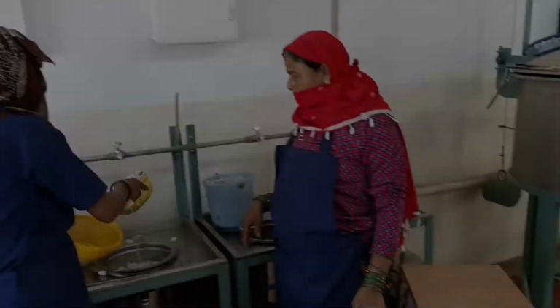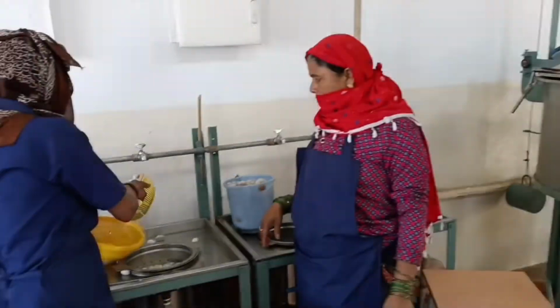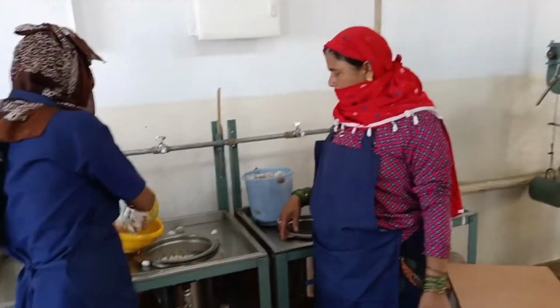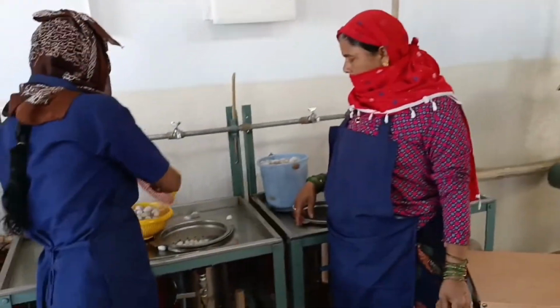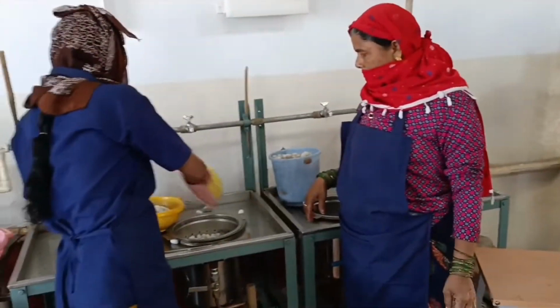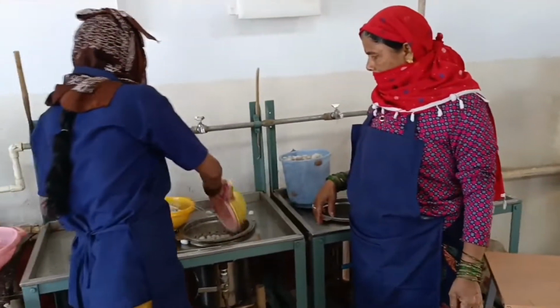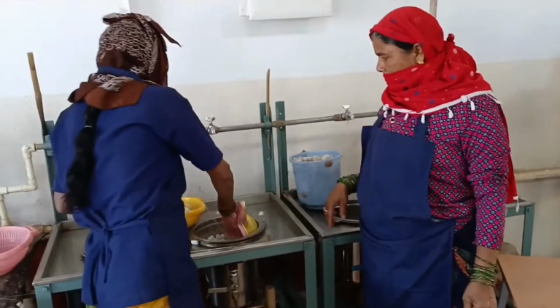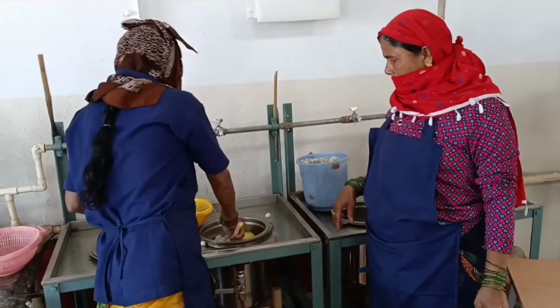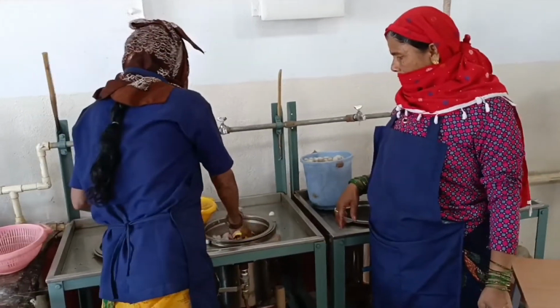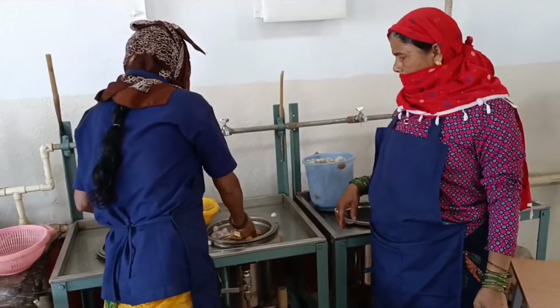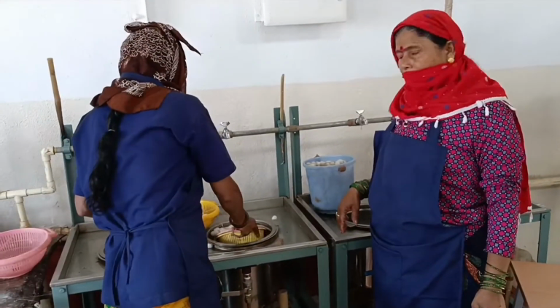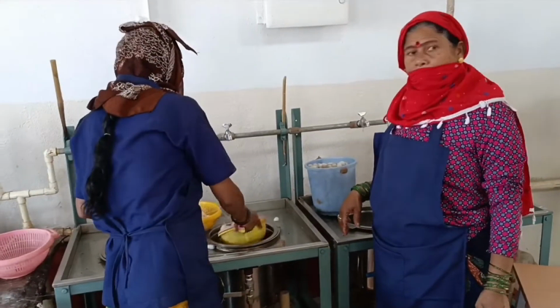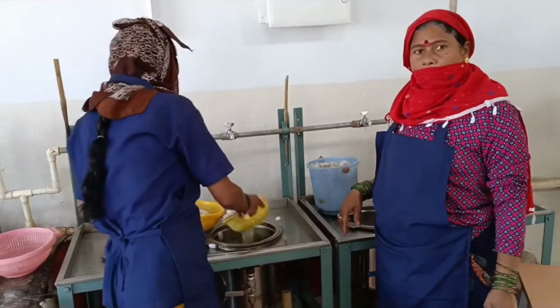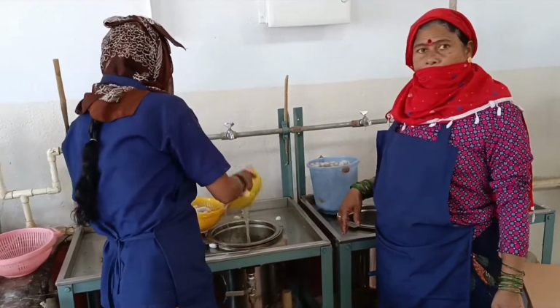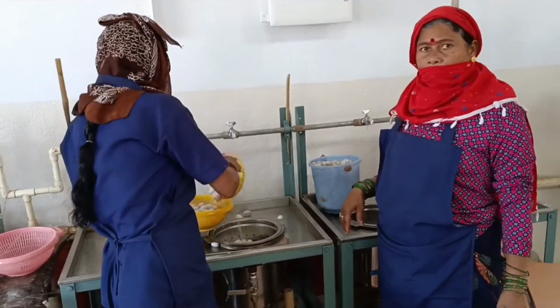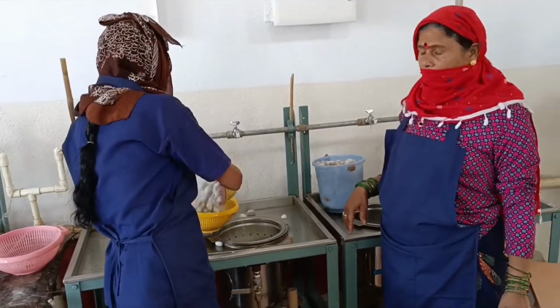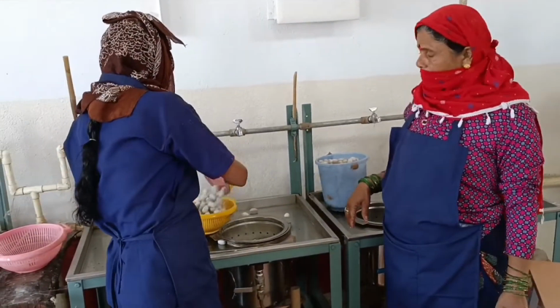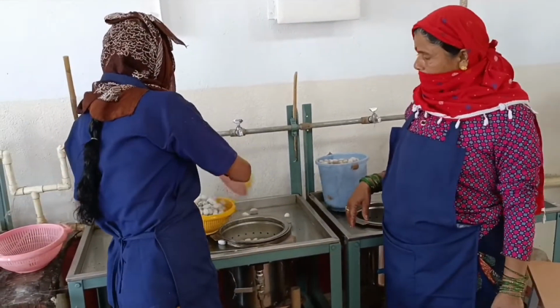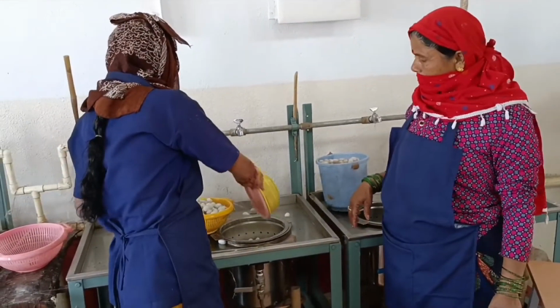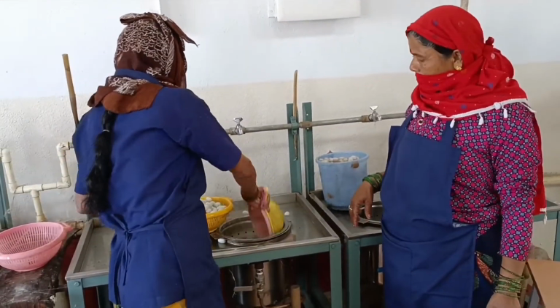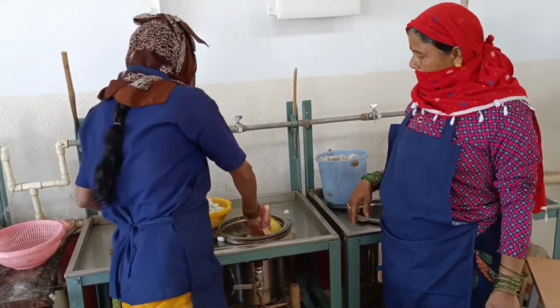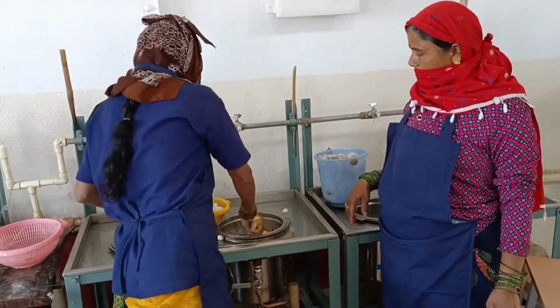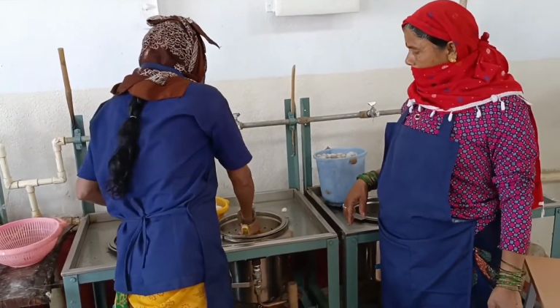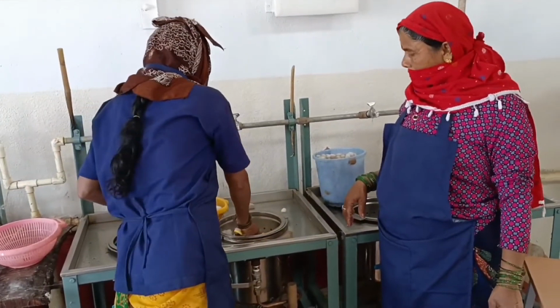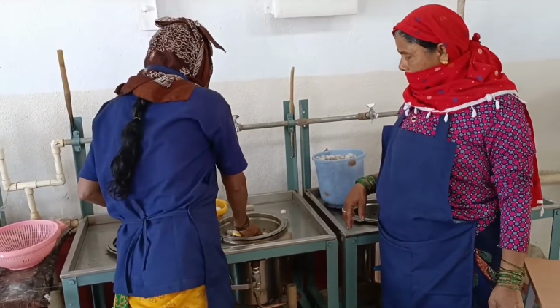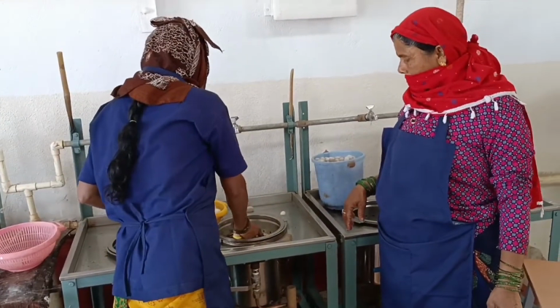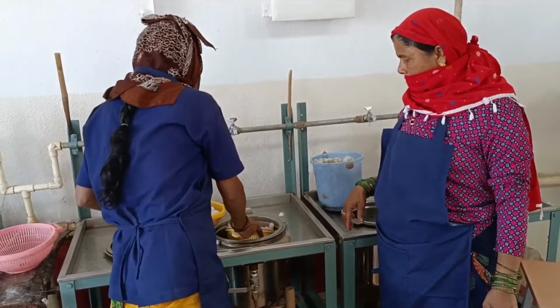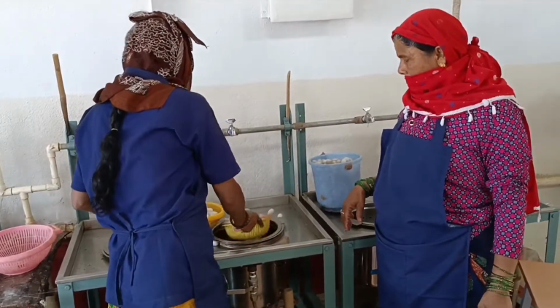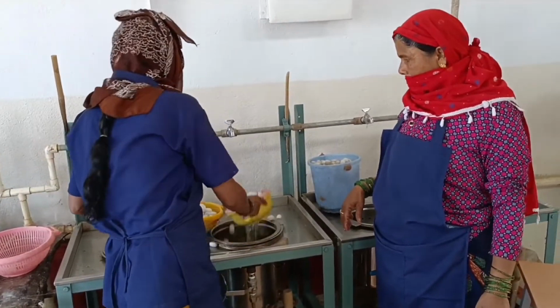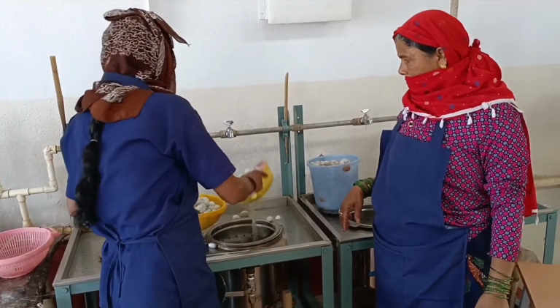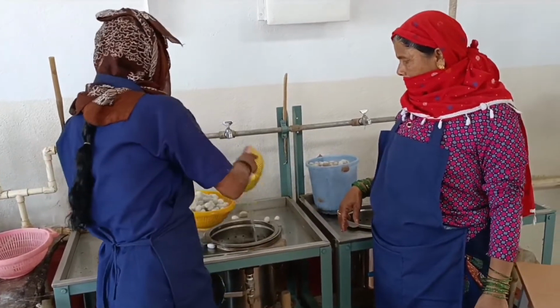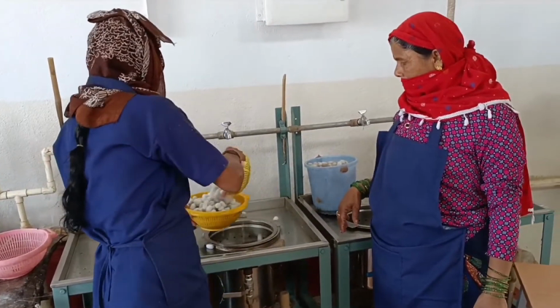Then we need to transfer those cocoons to the reeling machine for further processing.